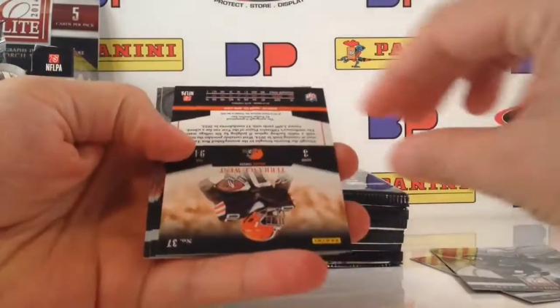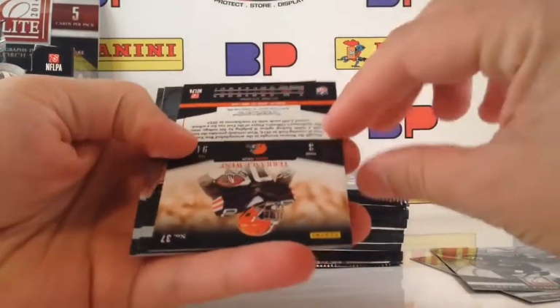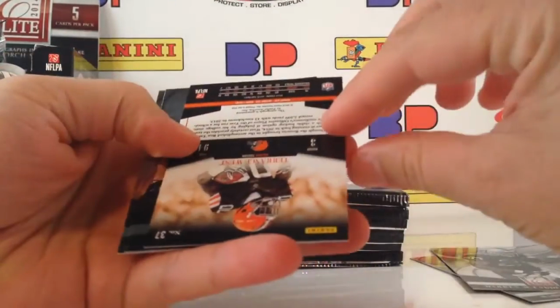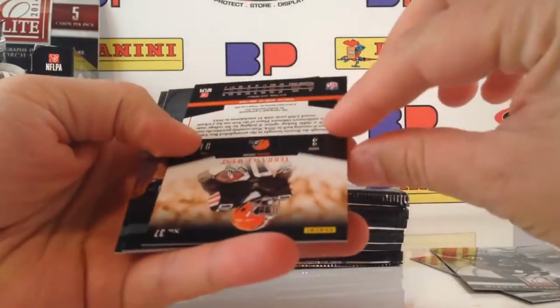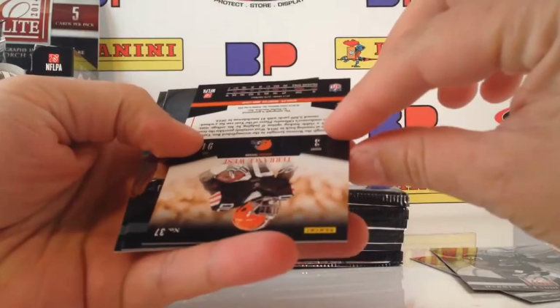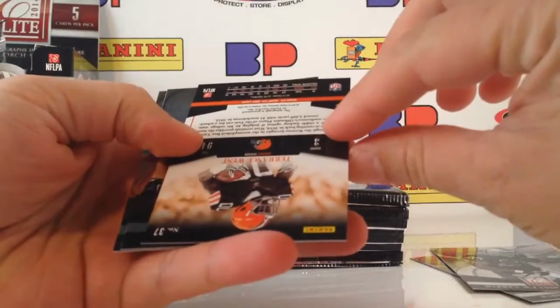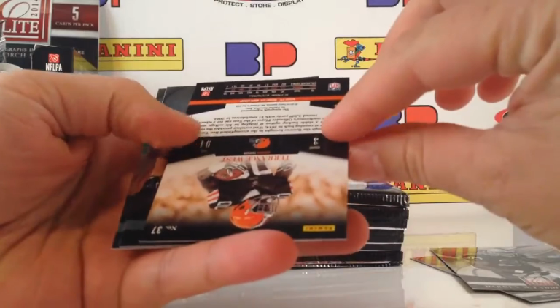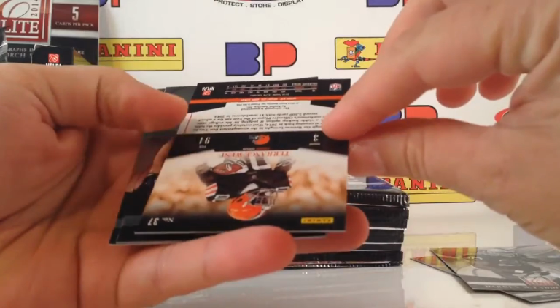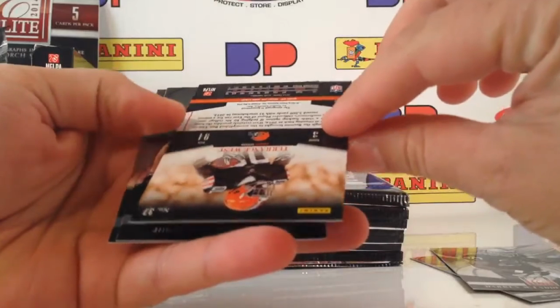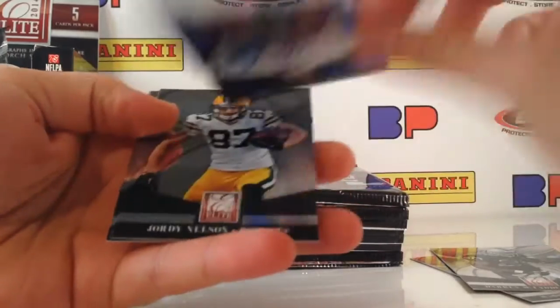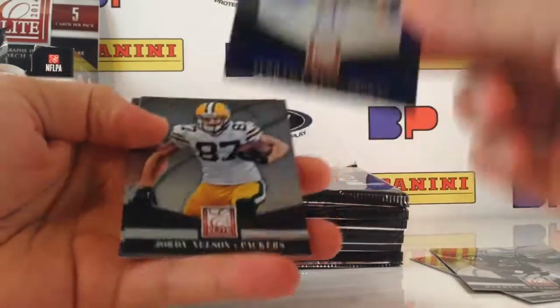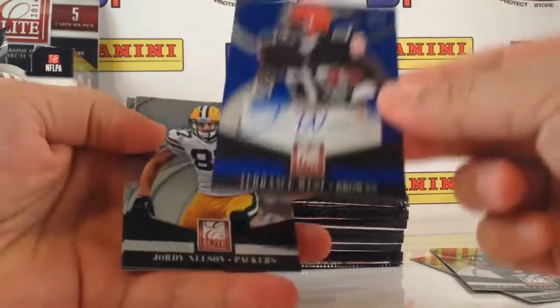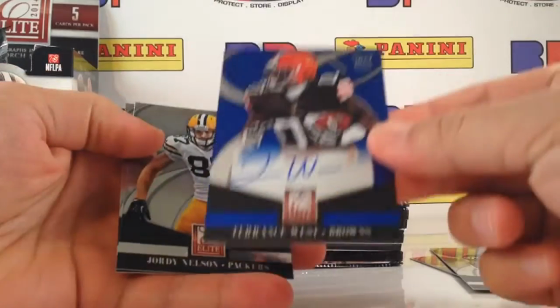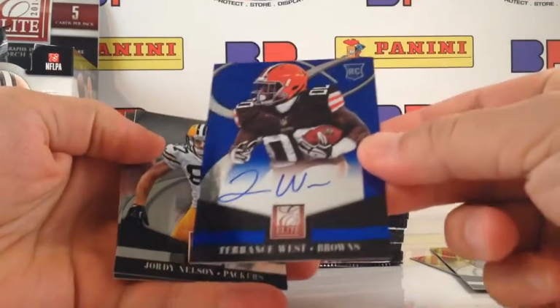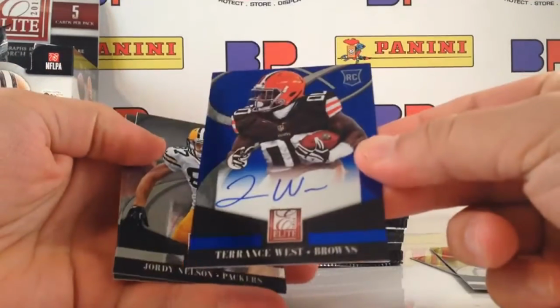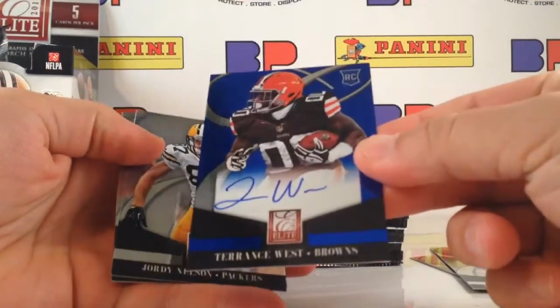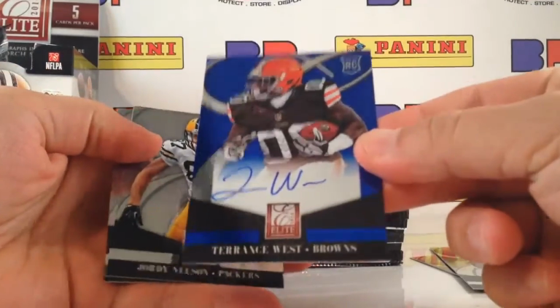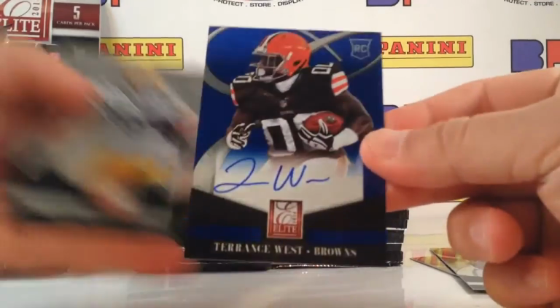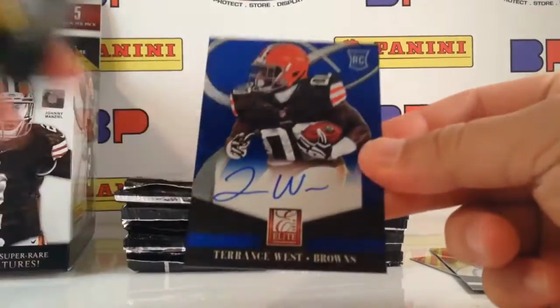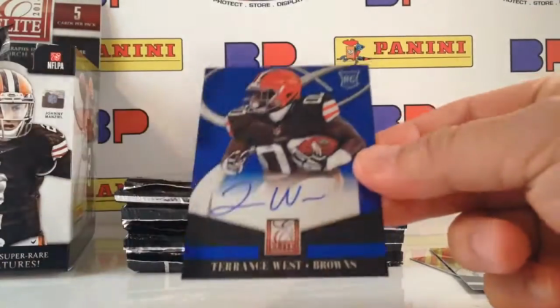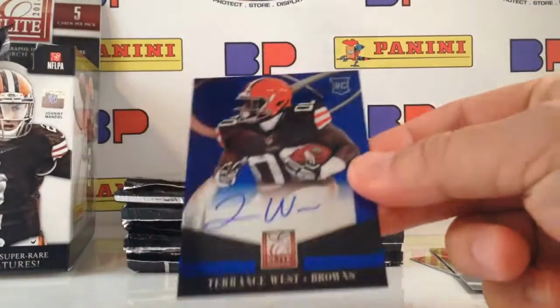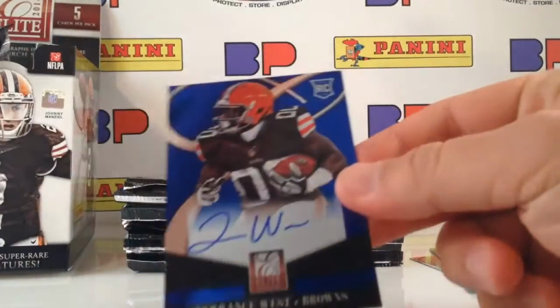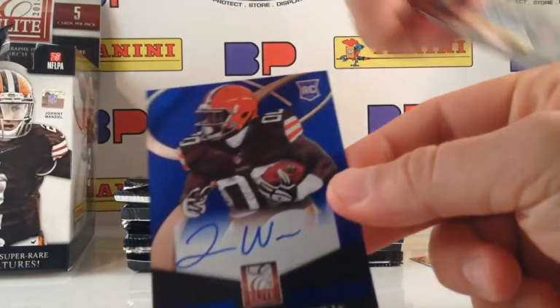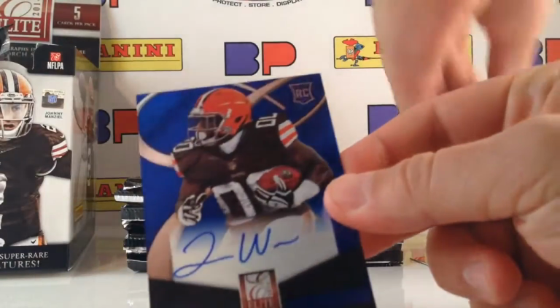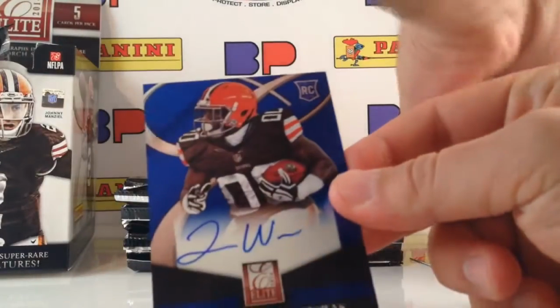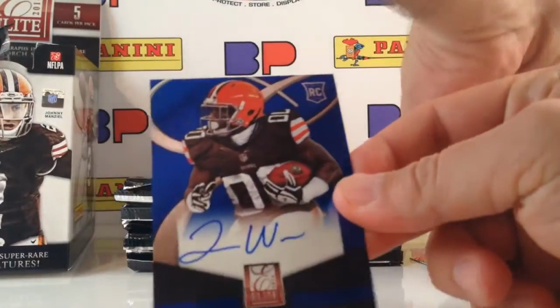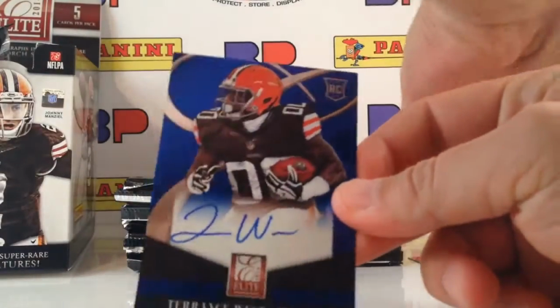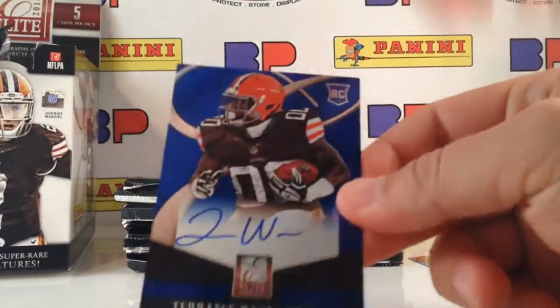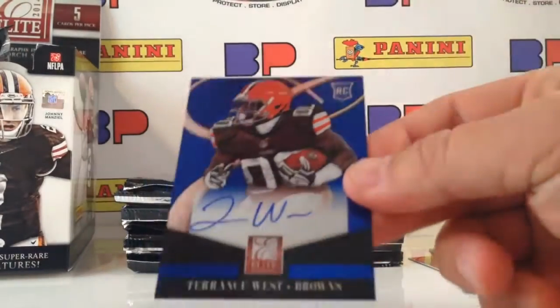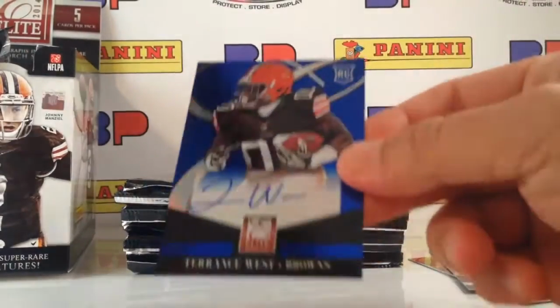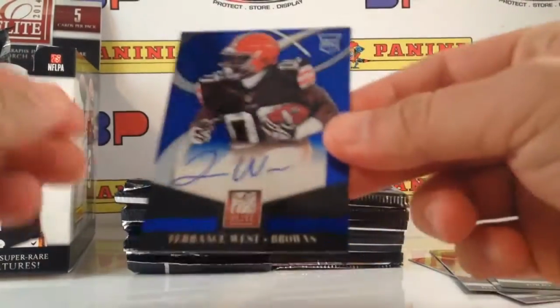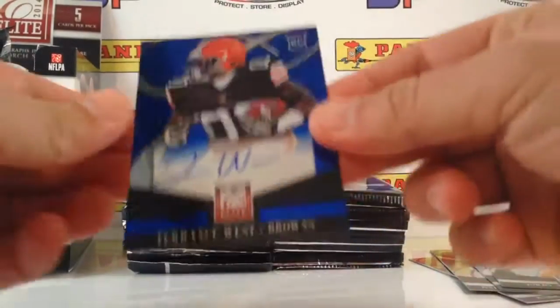Terrence West — my first autograph already. So here is the autograph.